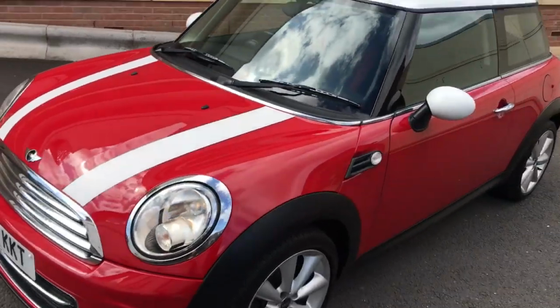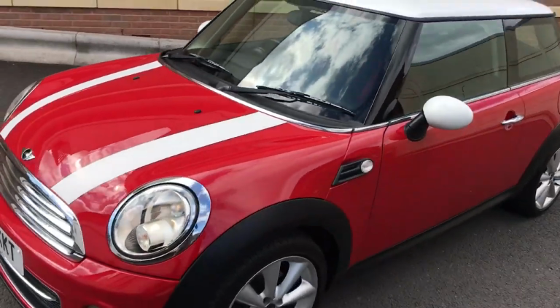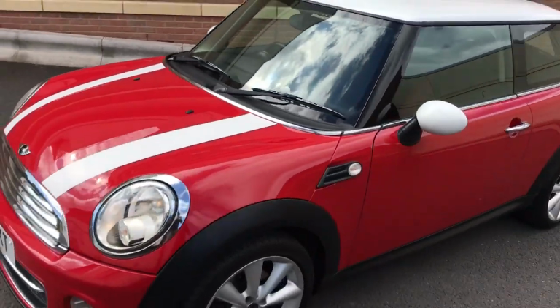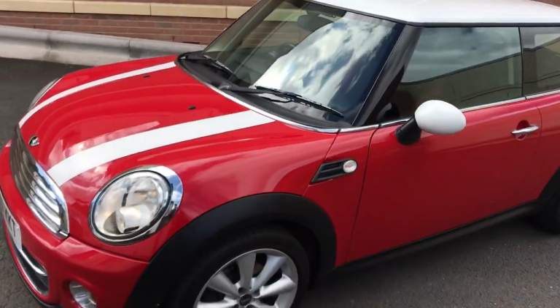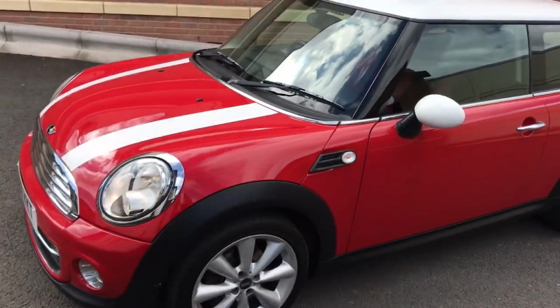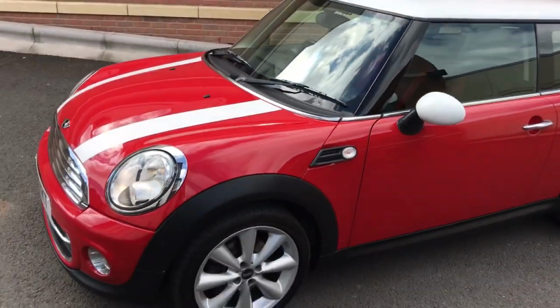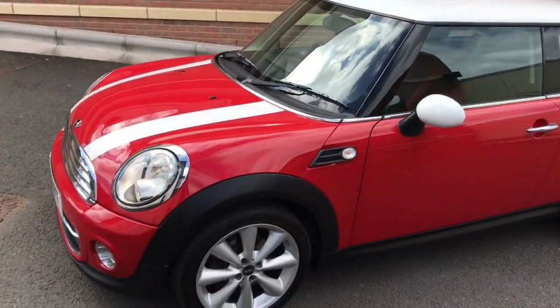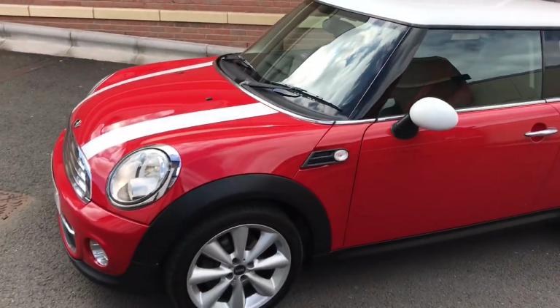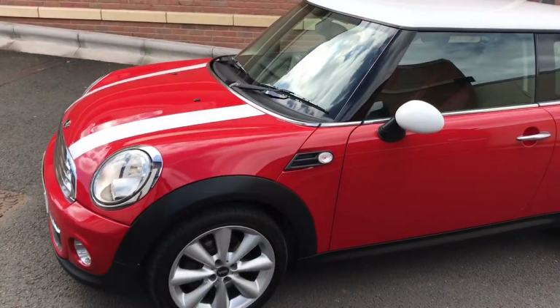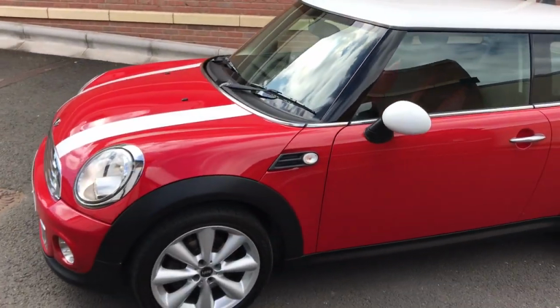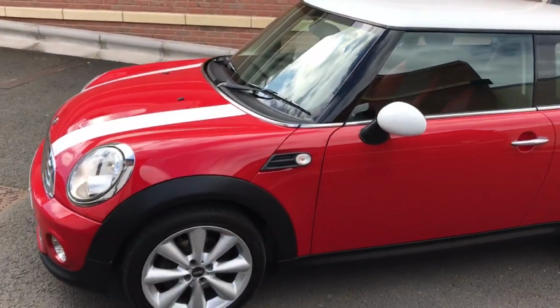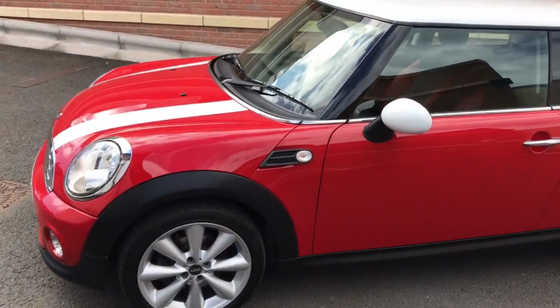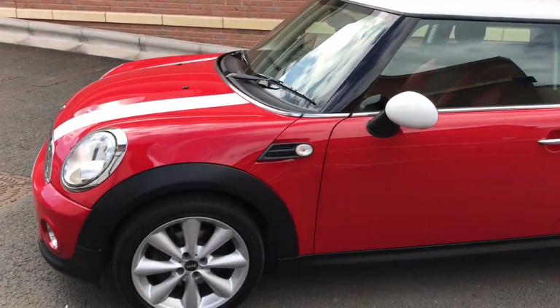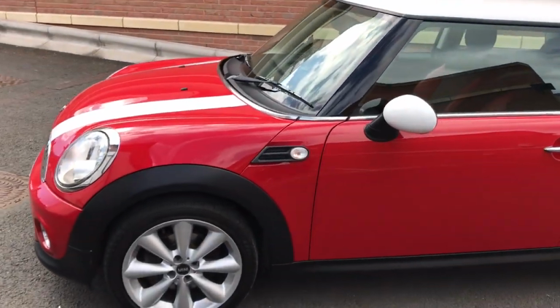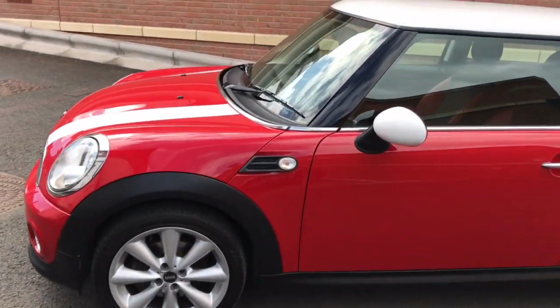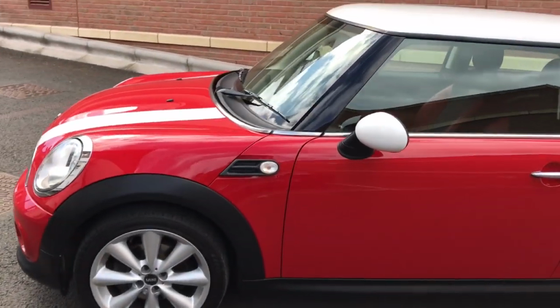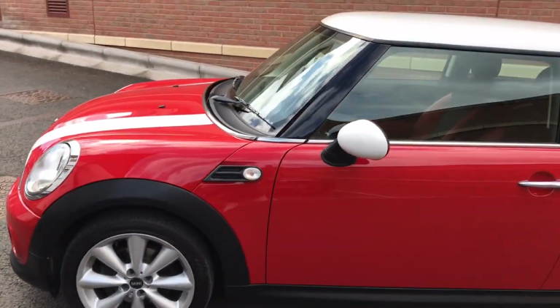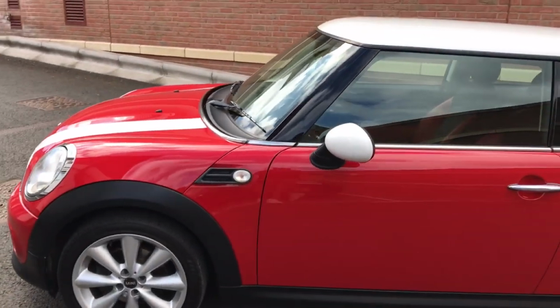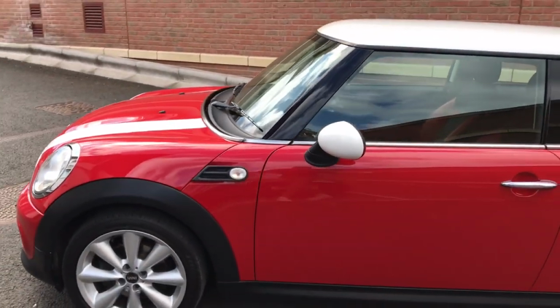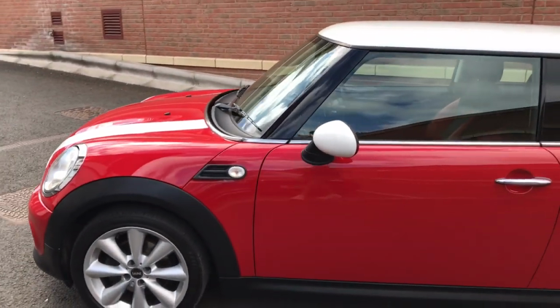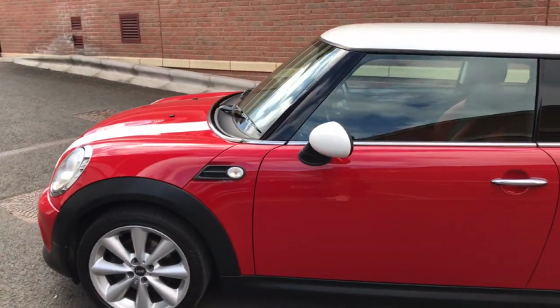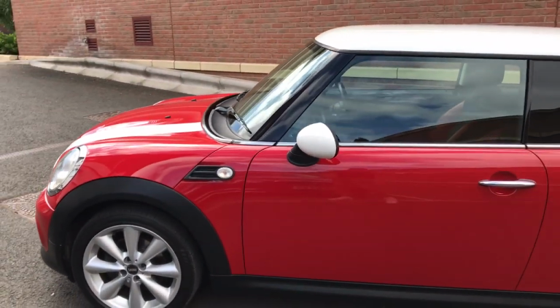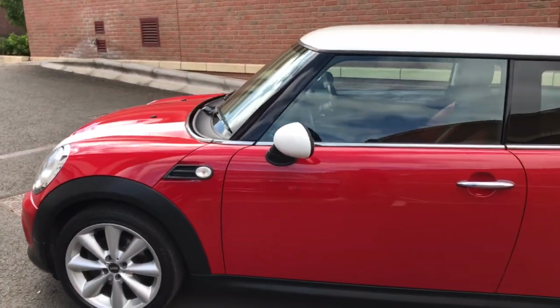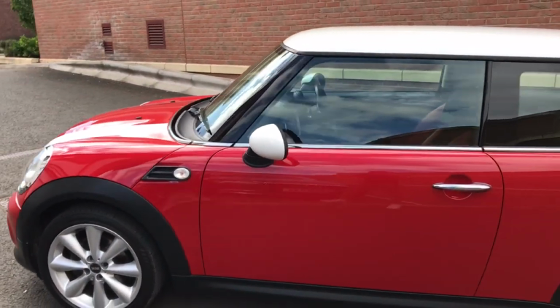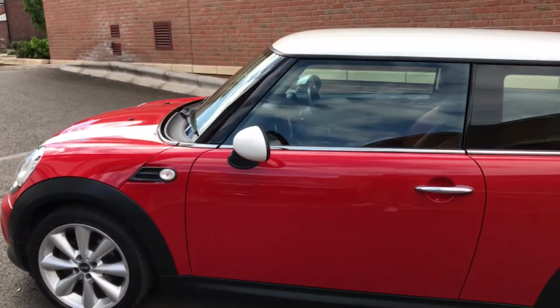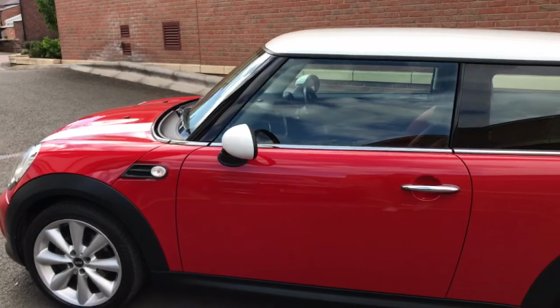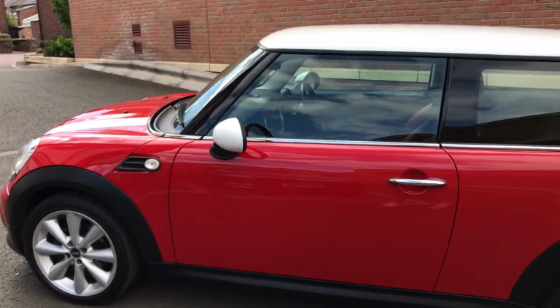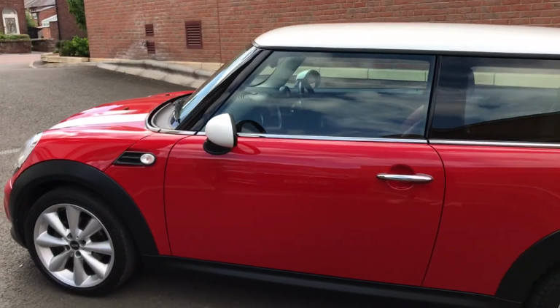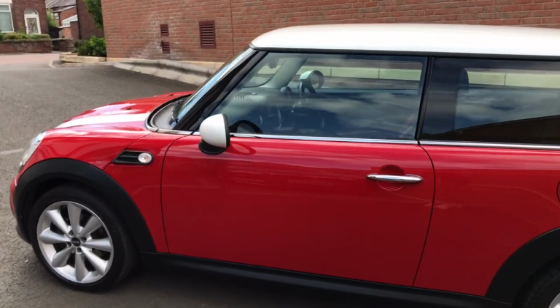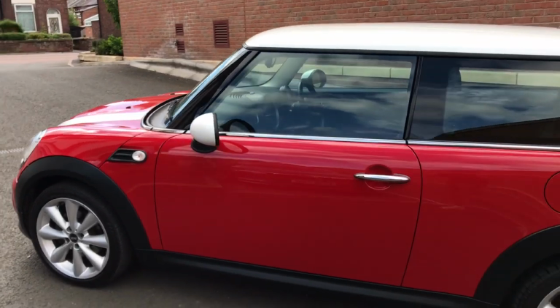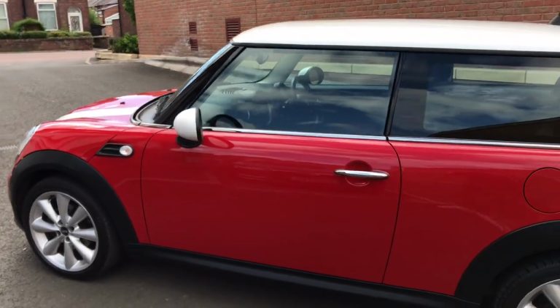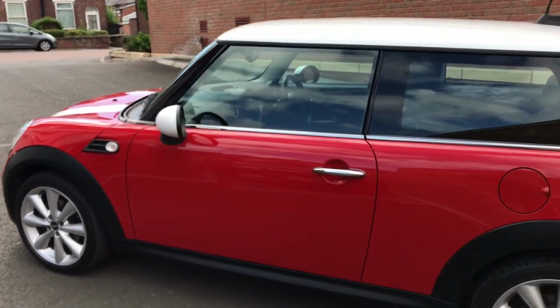It really has been cherished by its previous keeper. The bodywork is amazing and the interior is just as nice. I'll show you inside the car in just a second.